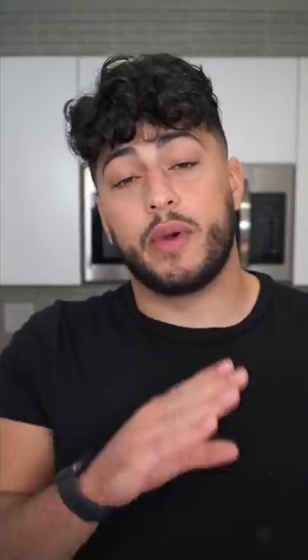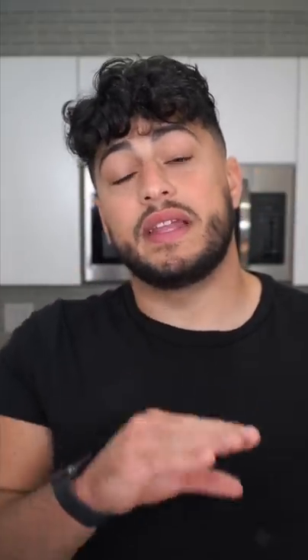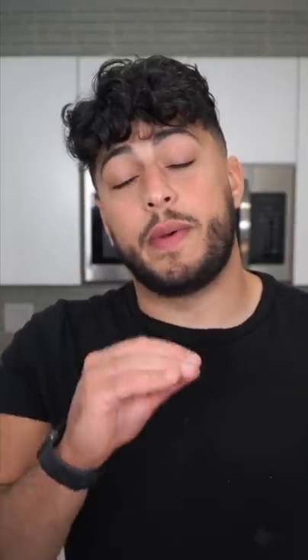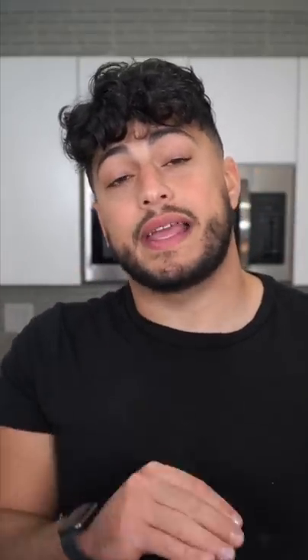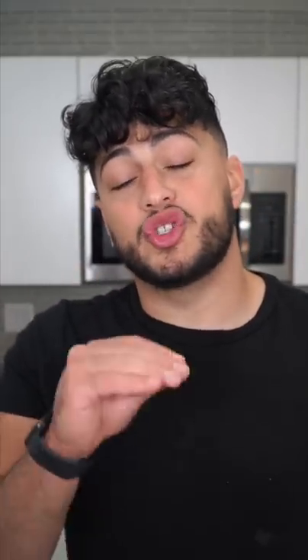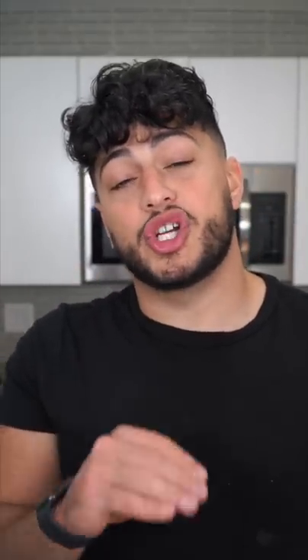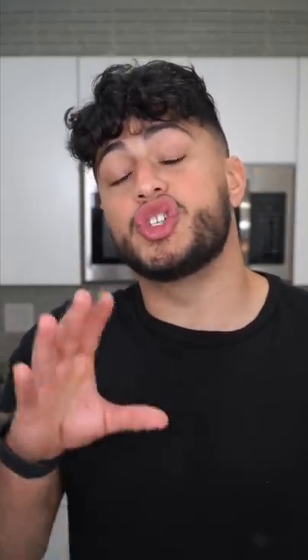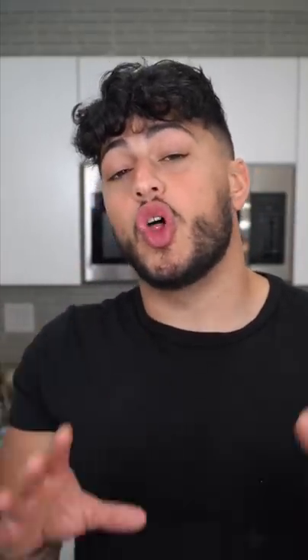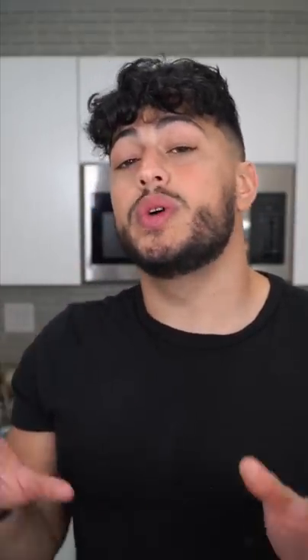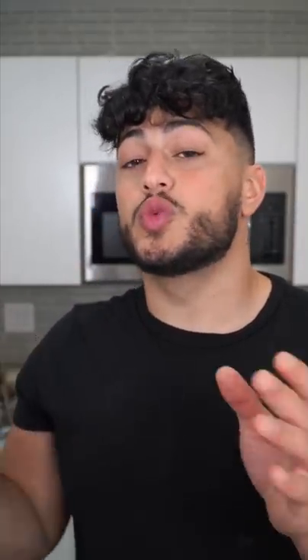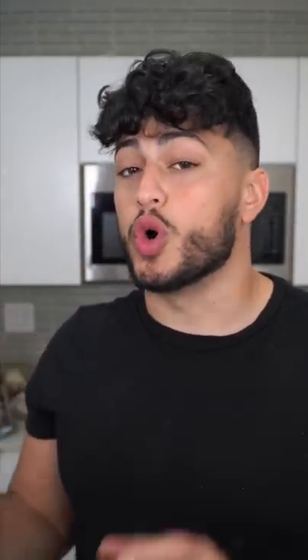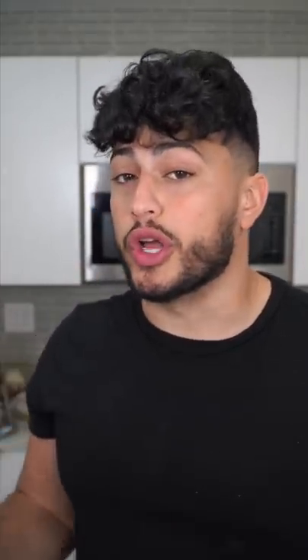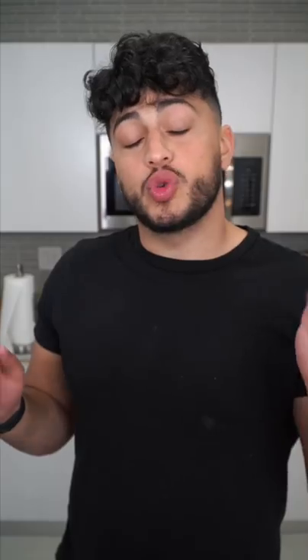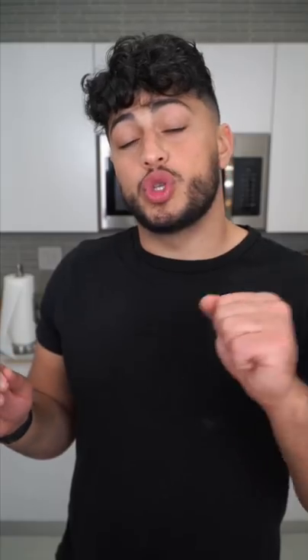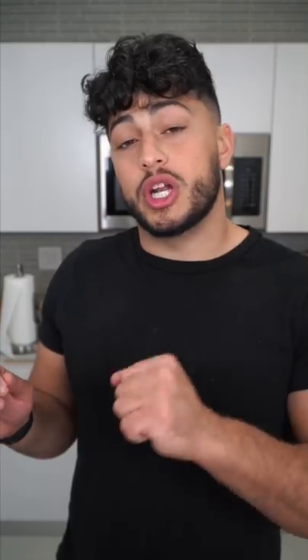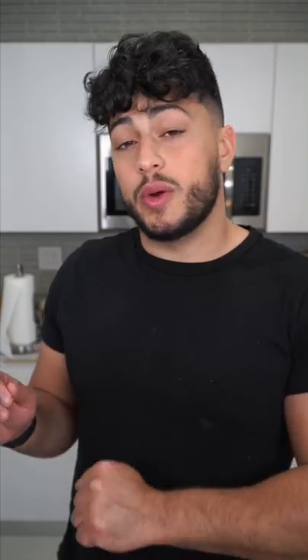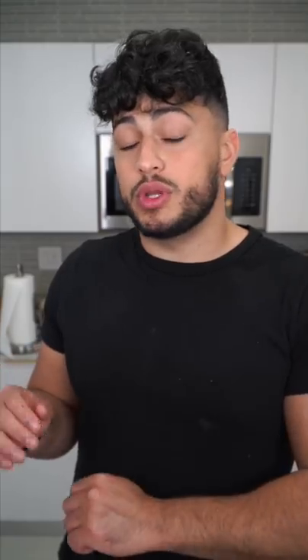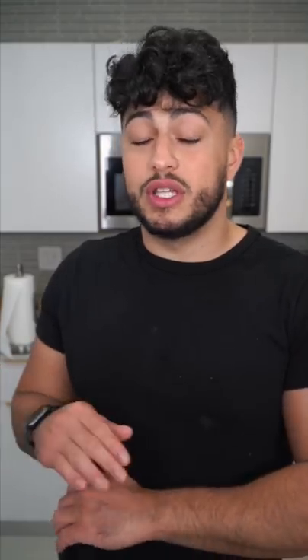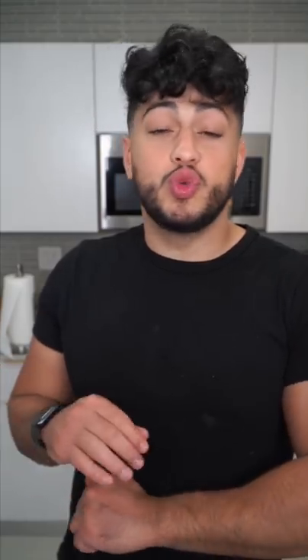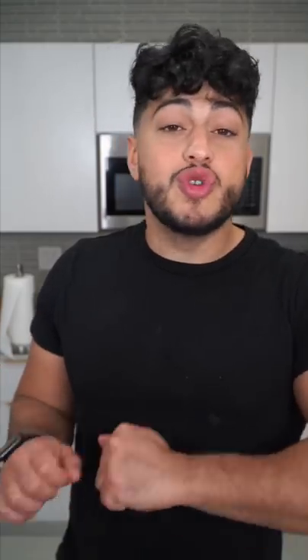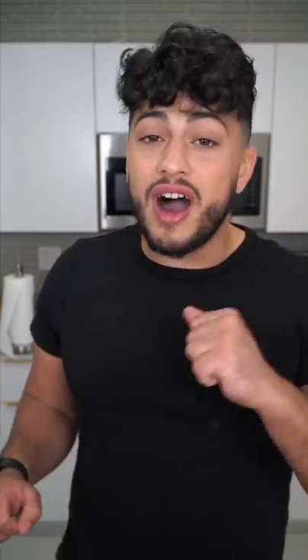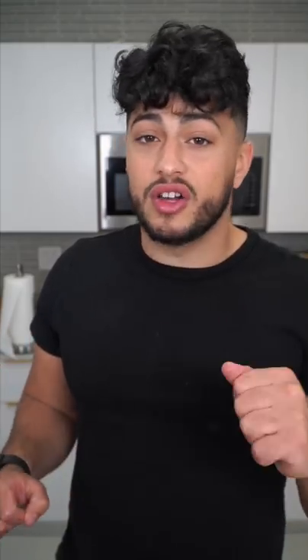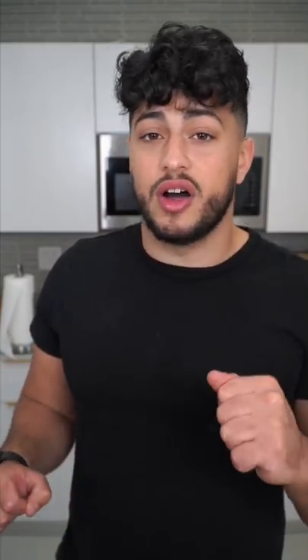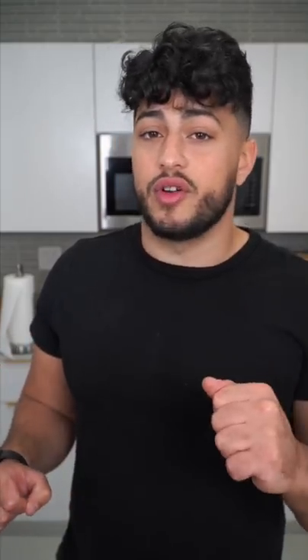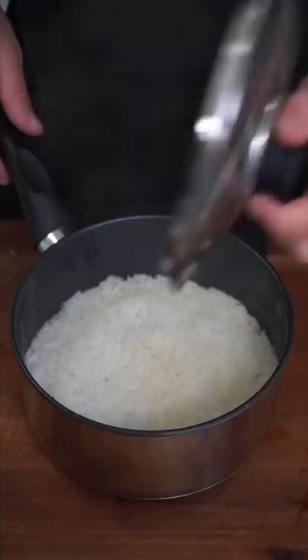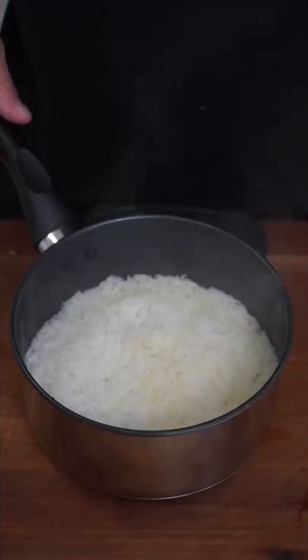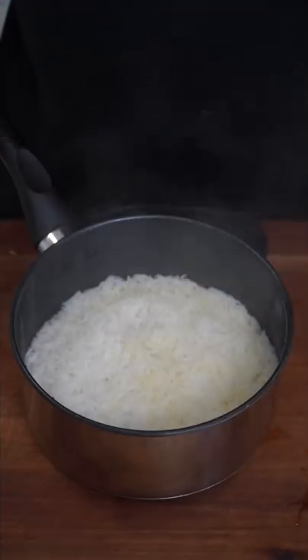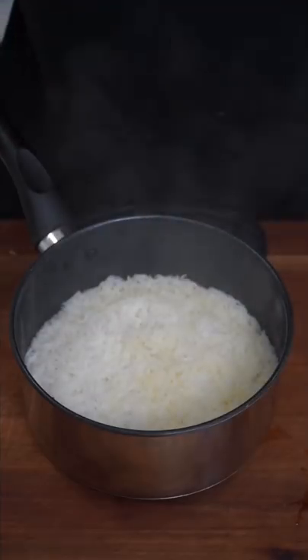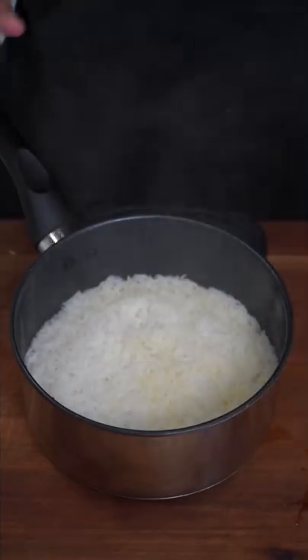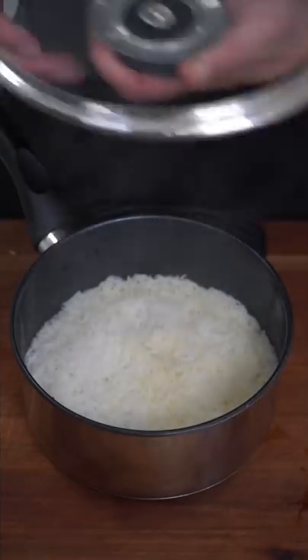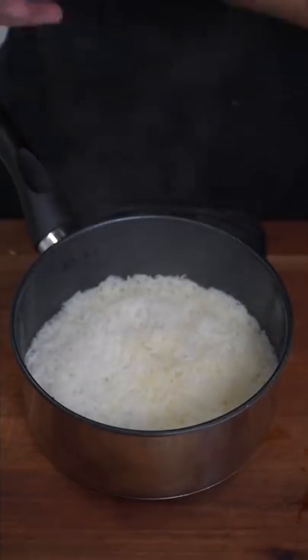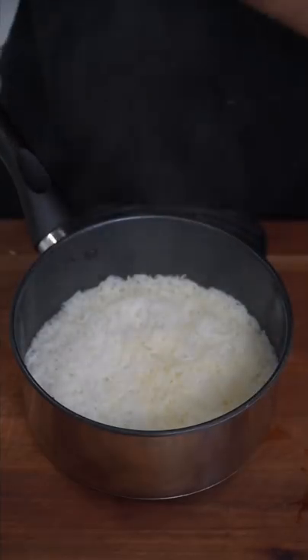Now again, the packet instructions always work. Also, when you shut it up with the lid, do not uncover. I feel like 12 minutes is the magic number.